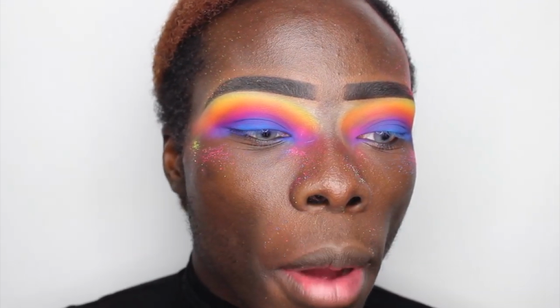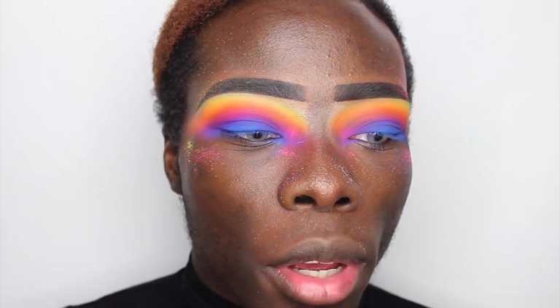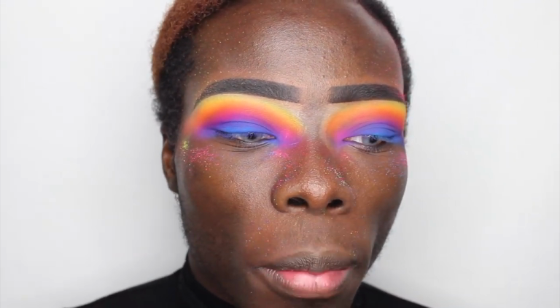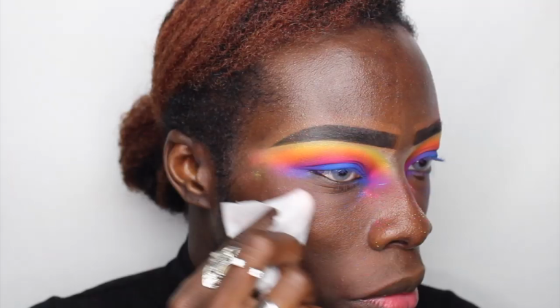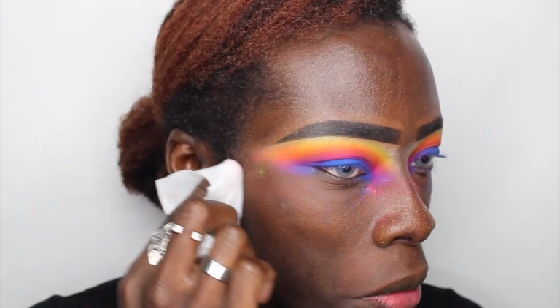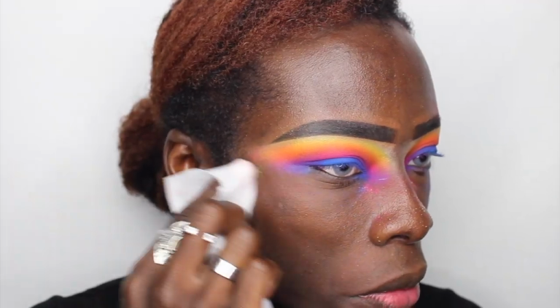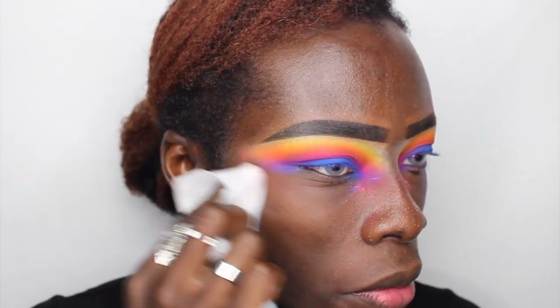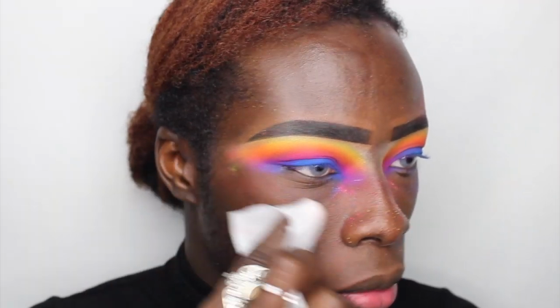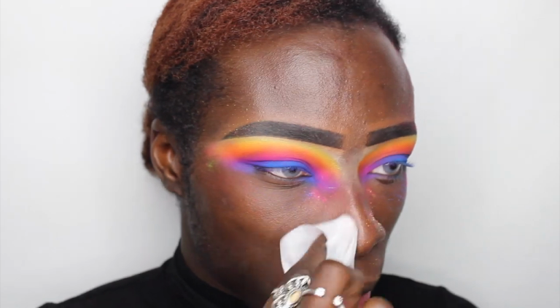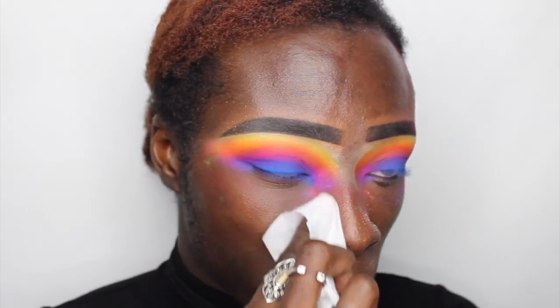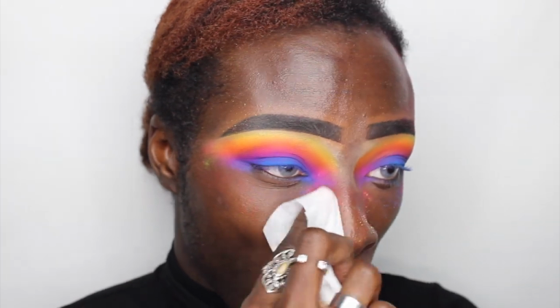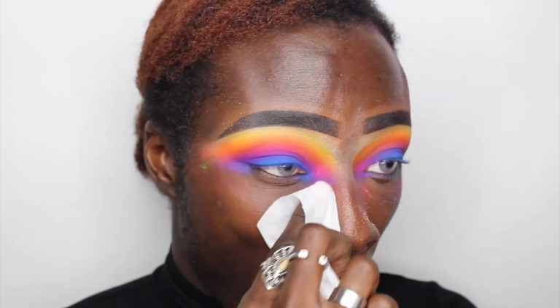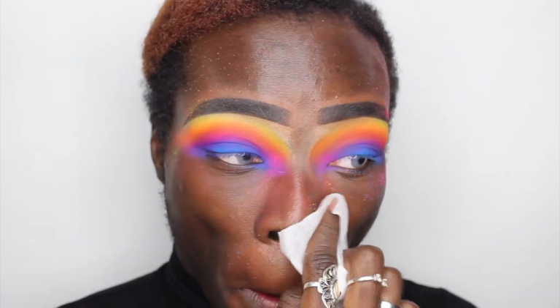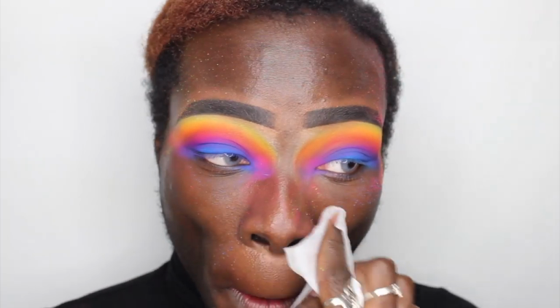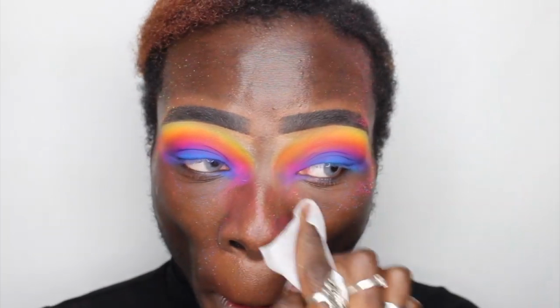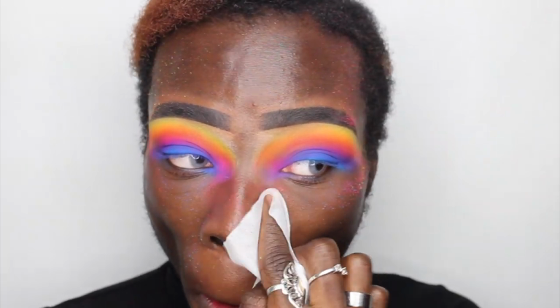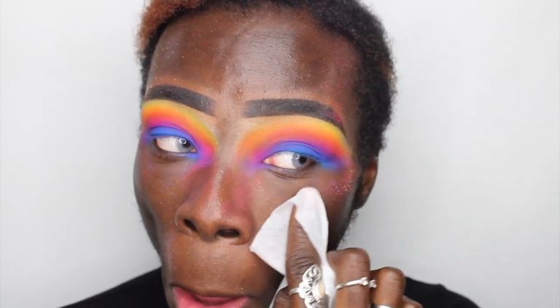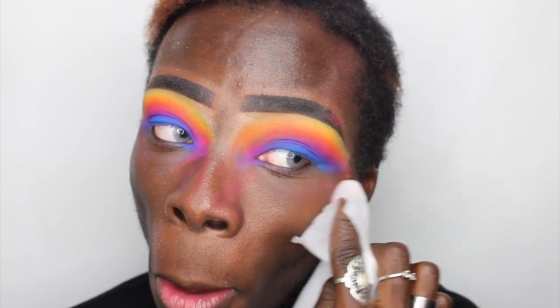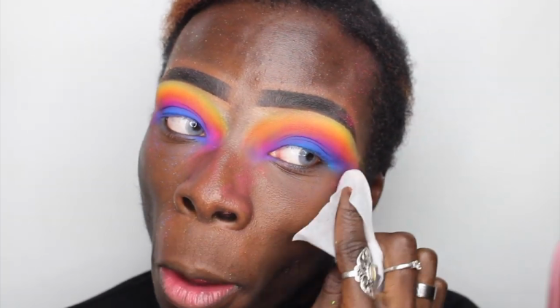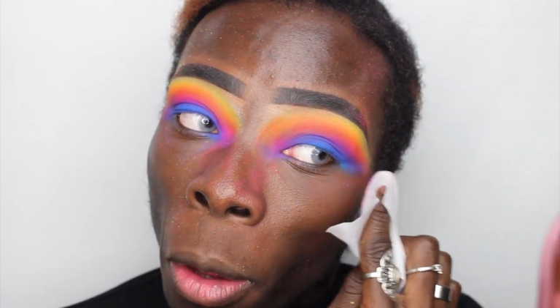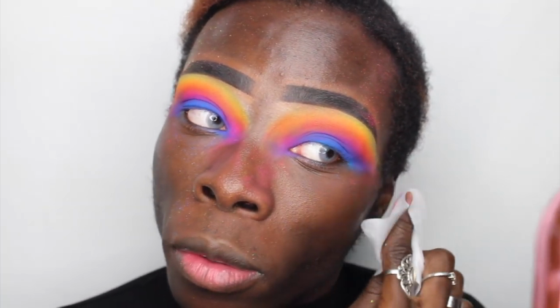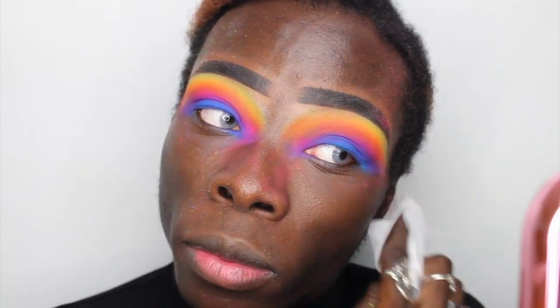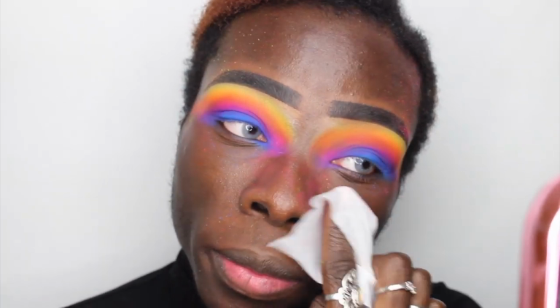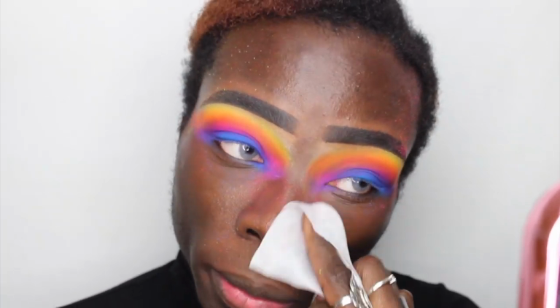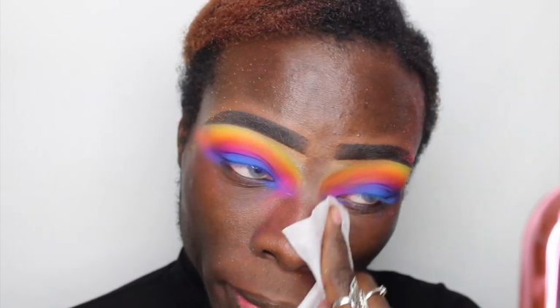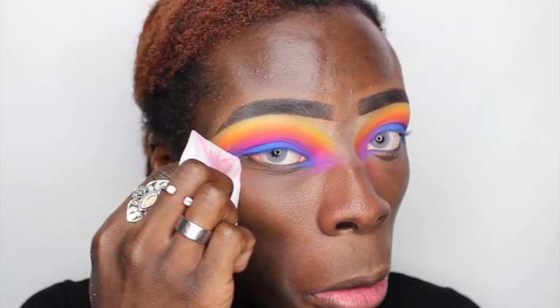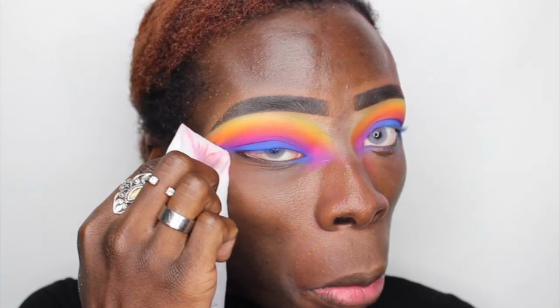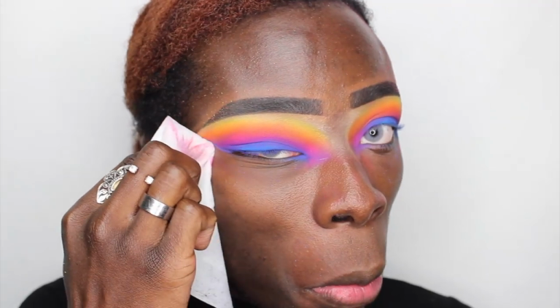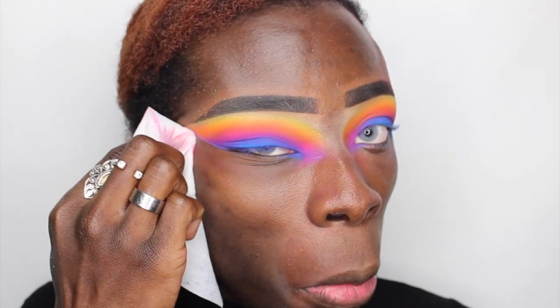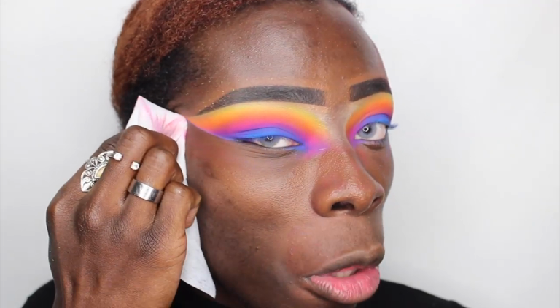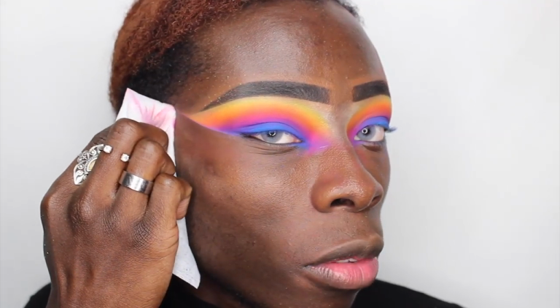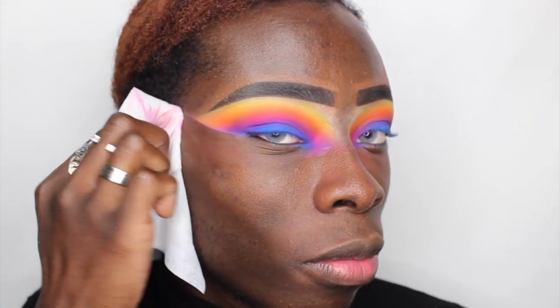I'm going to go ahead and wipe away the excess. I'm going to apply a little bit of base, foundation, concealer, all of that, and a little bit of contour and we're going to keep it pushing.